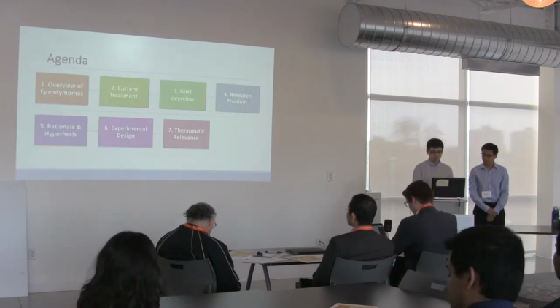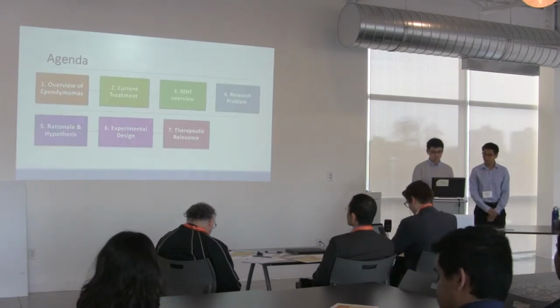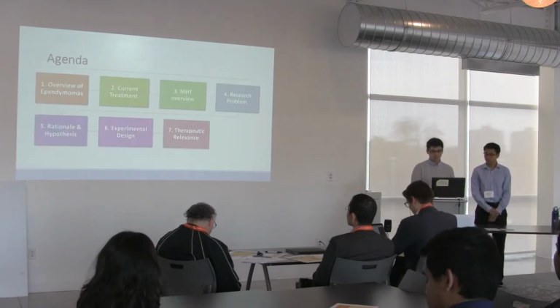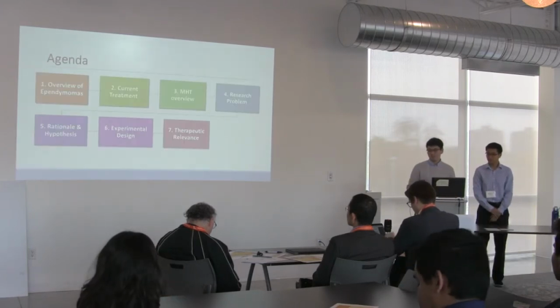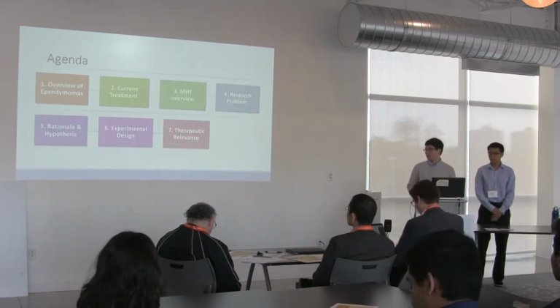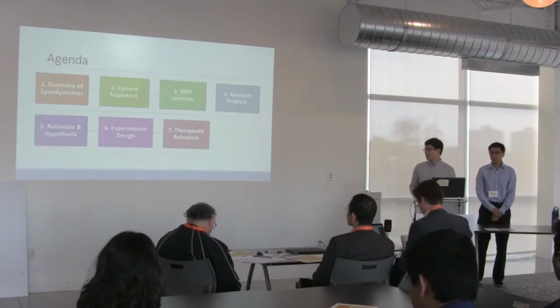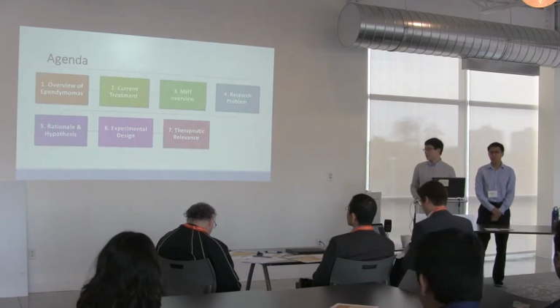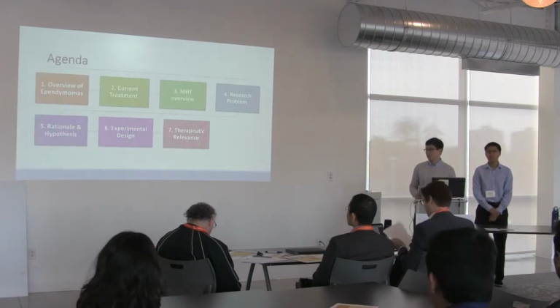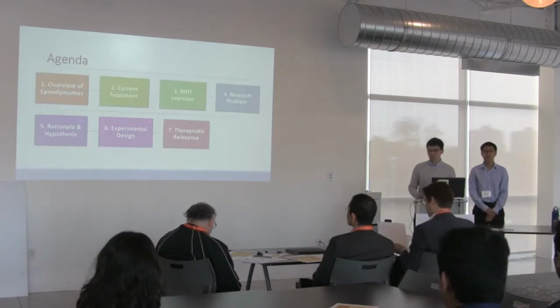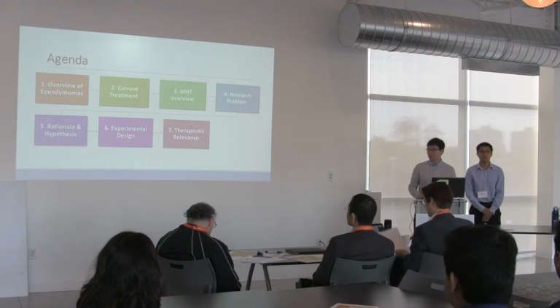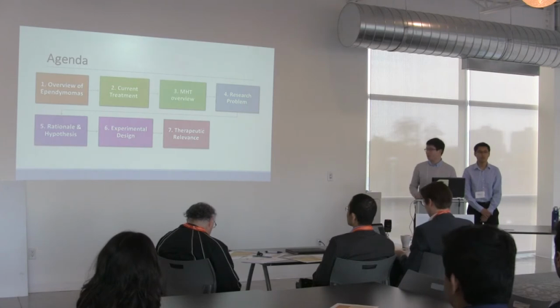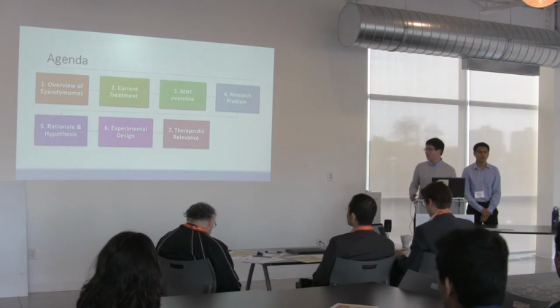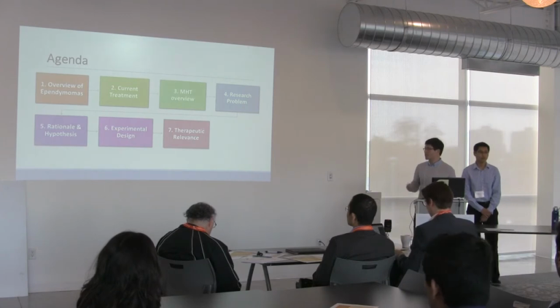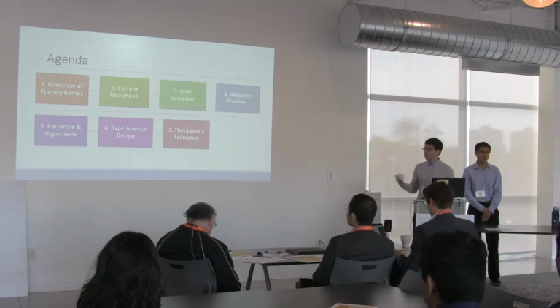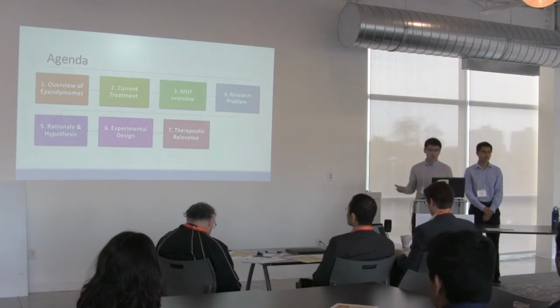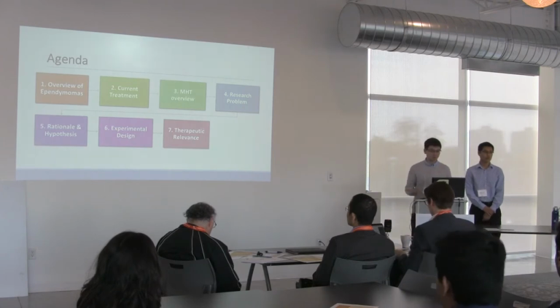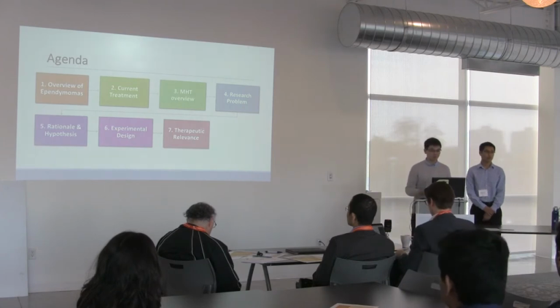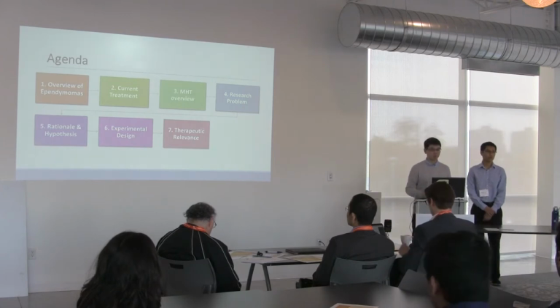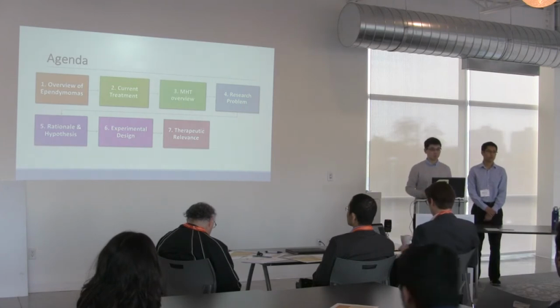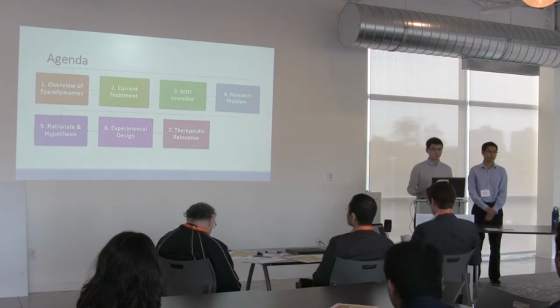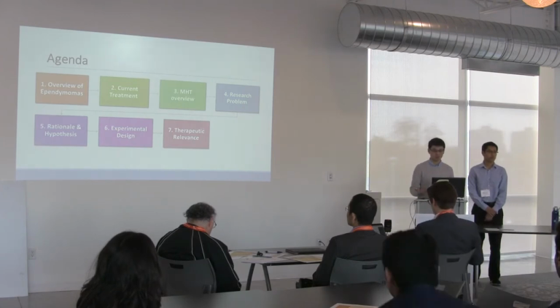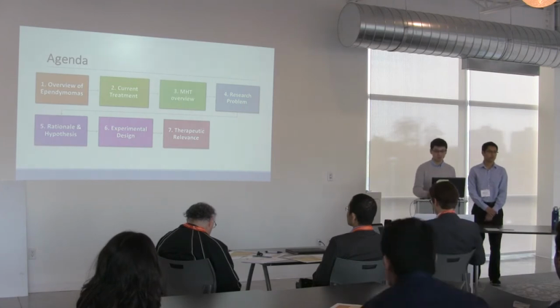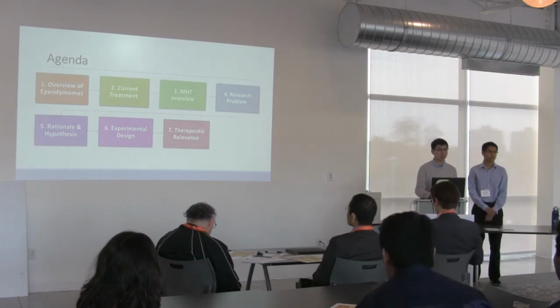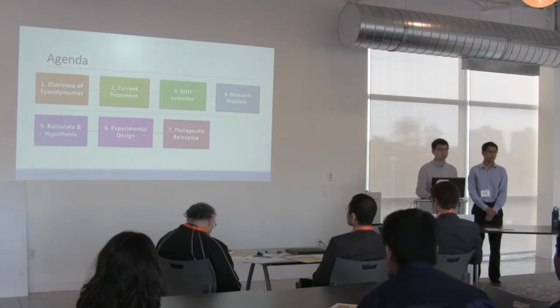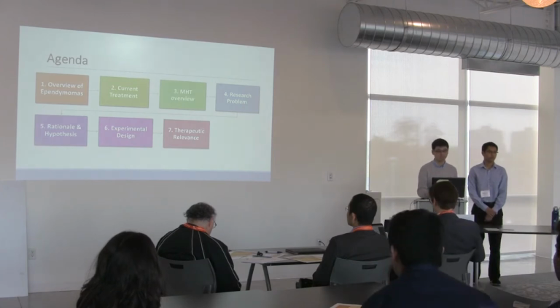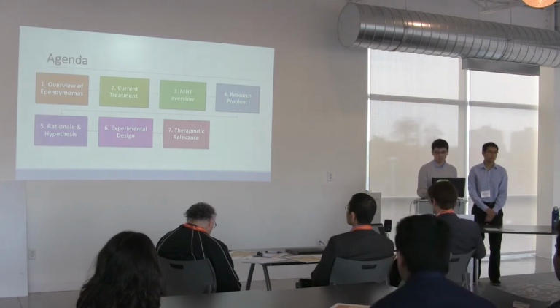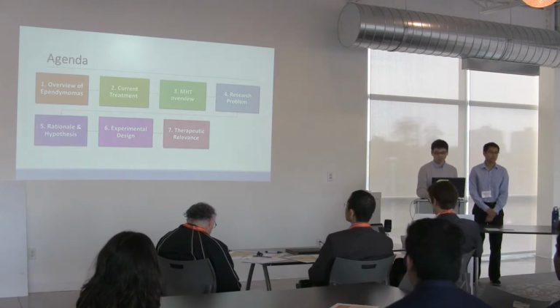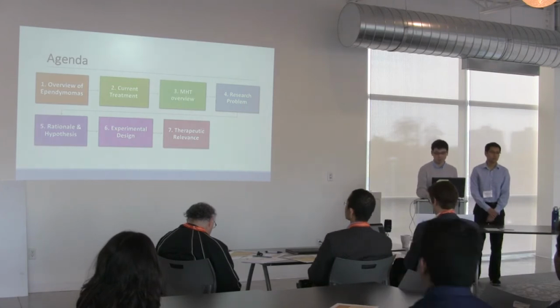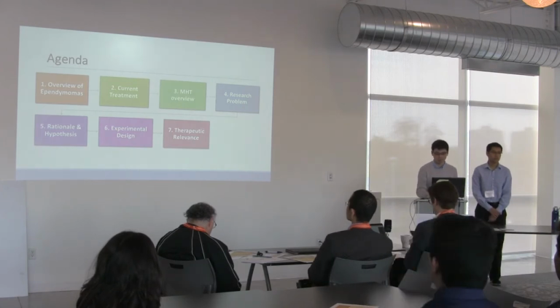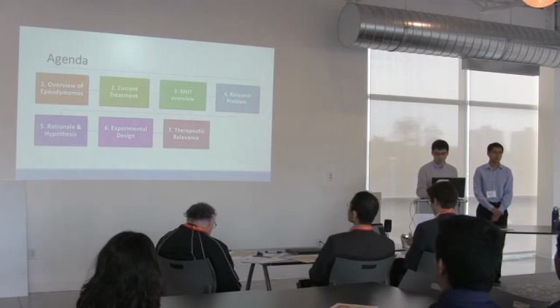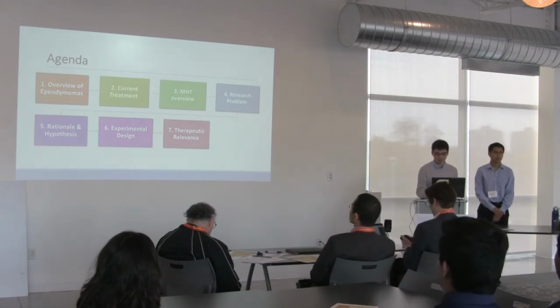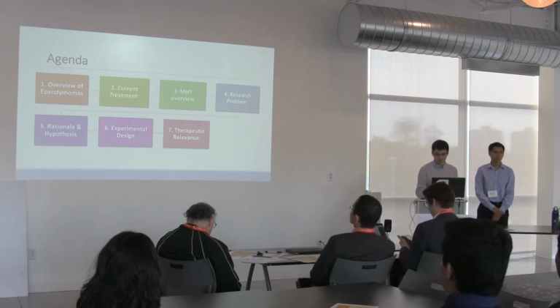Here's our agenda. We're going to give some overview before diving into our experimental design.